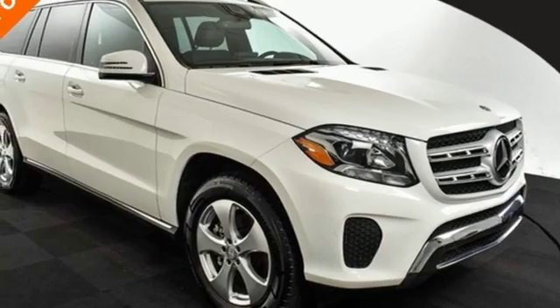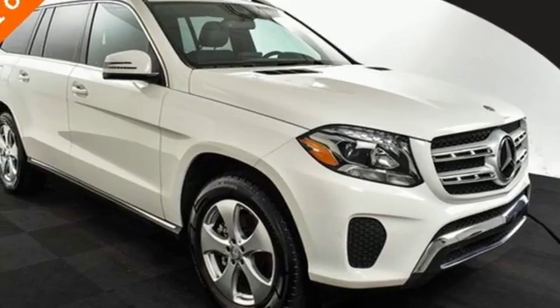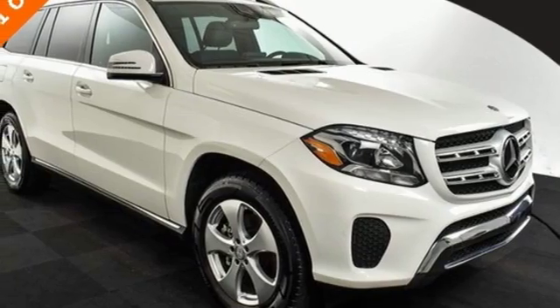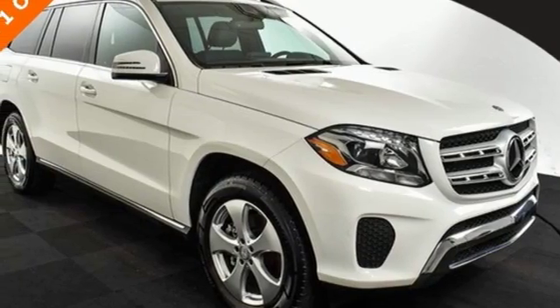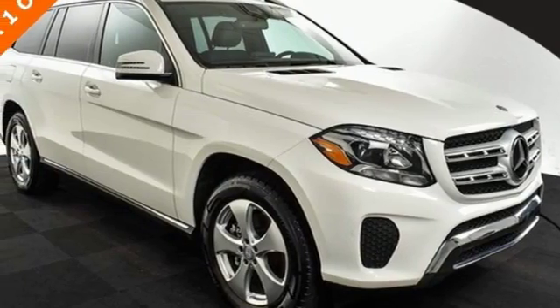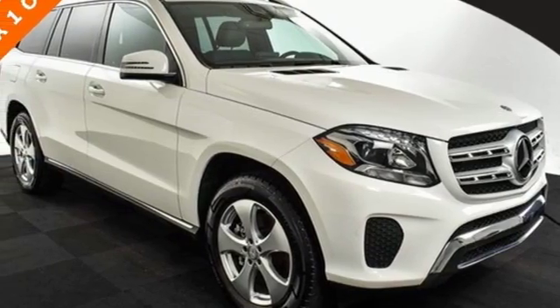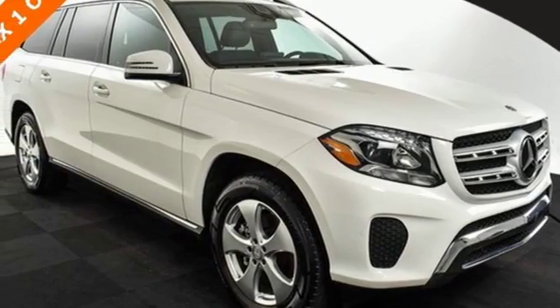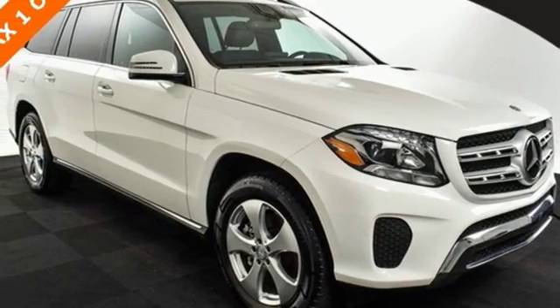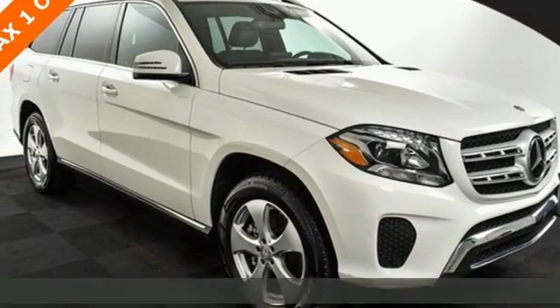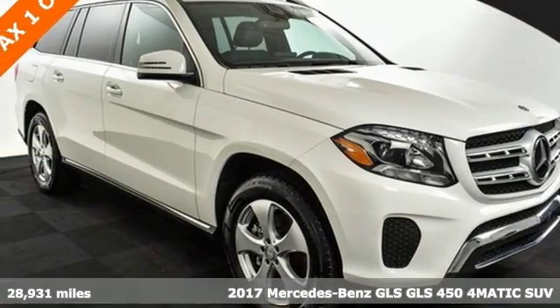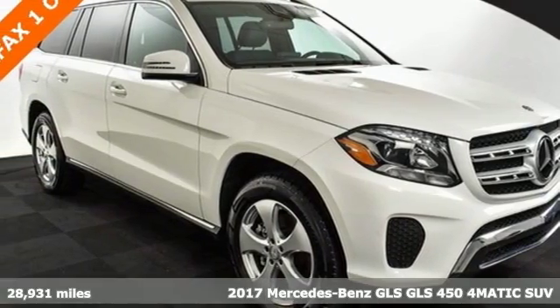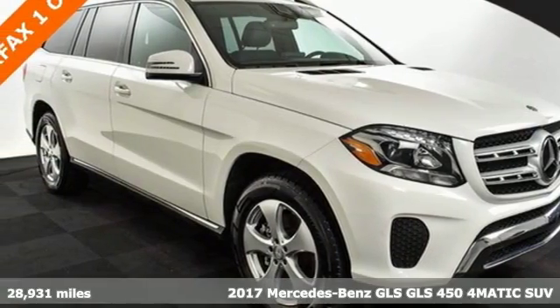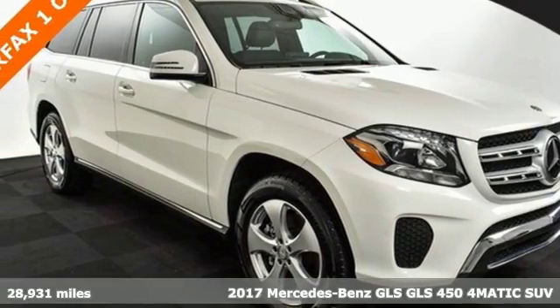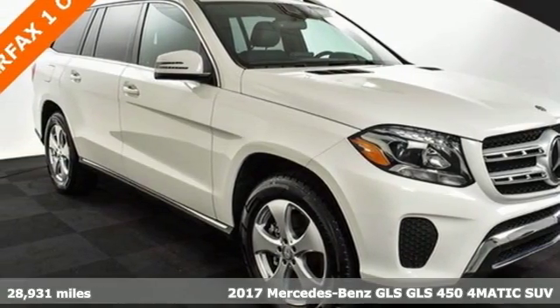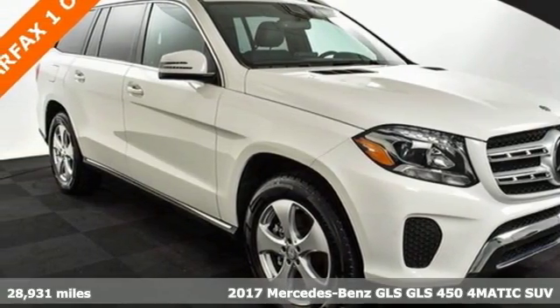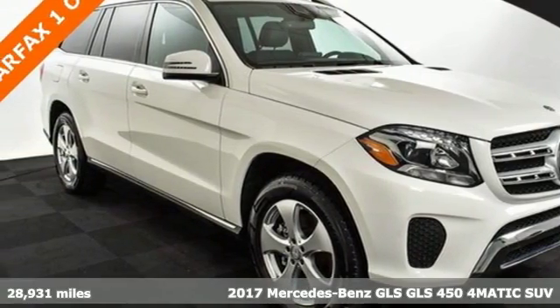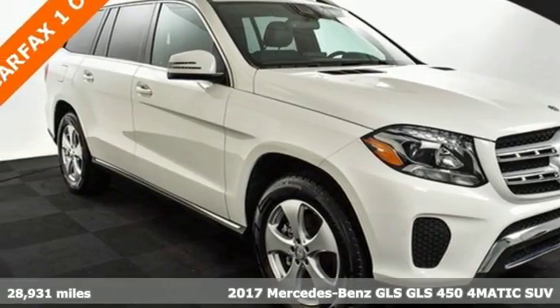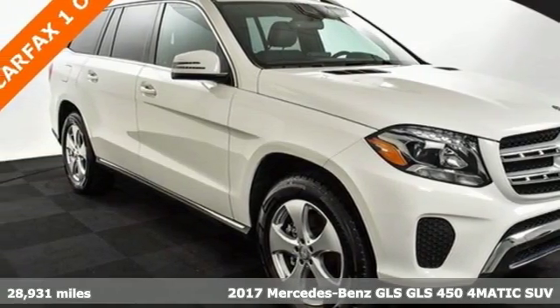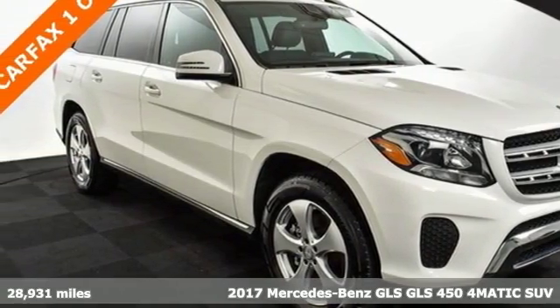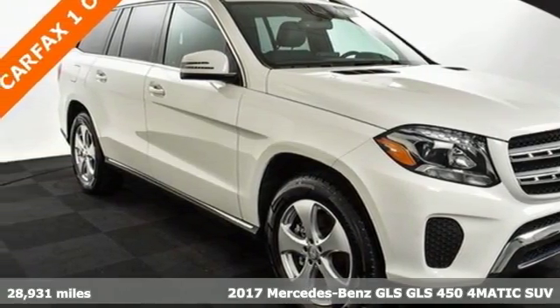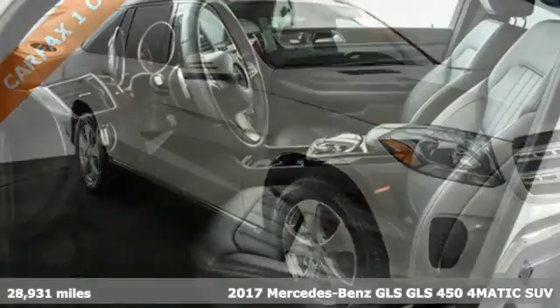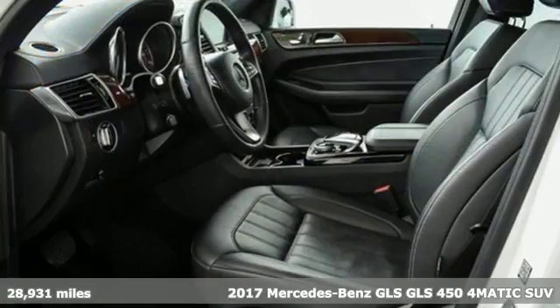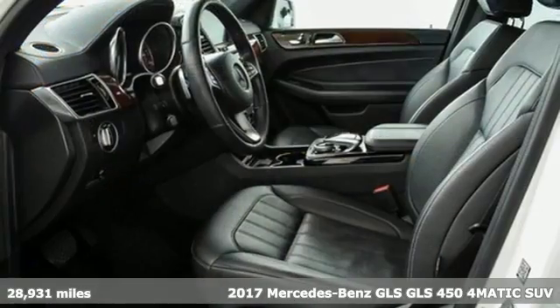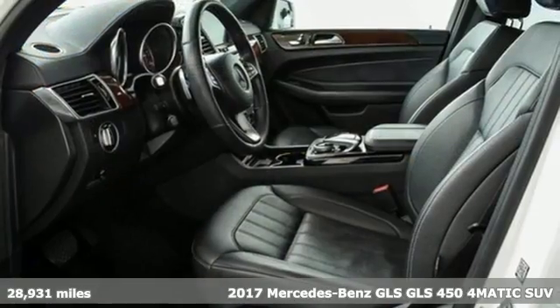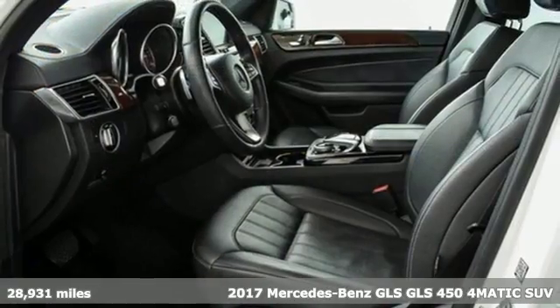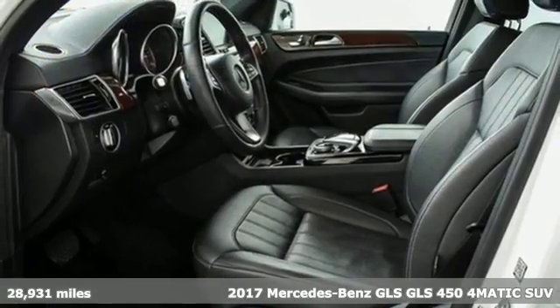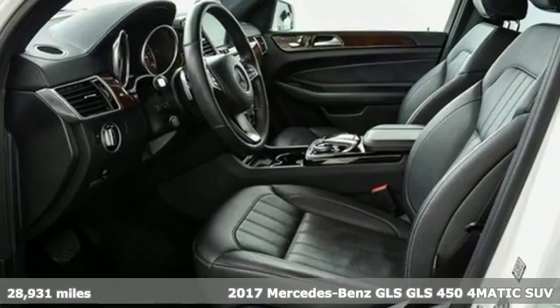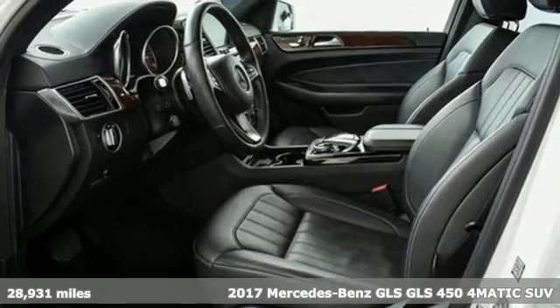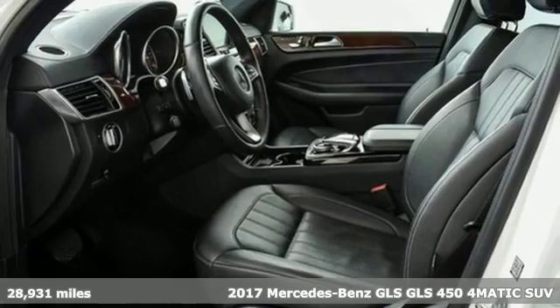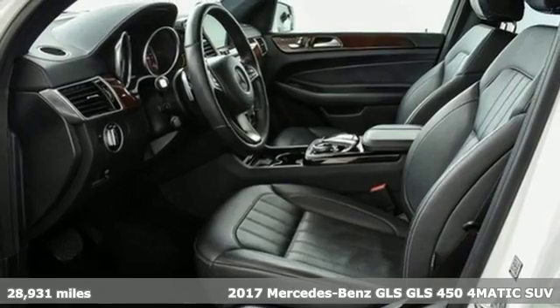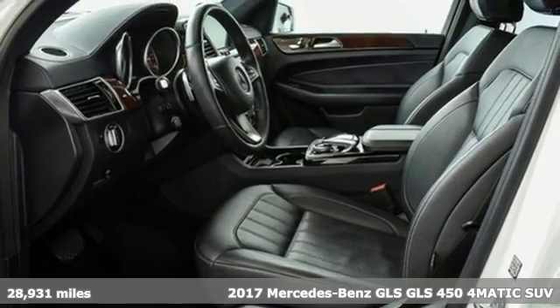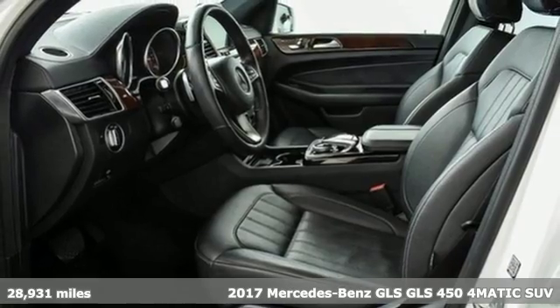It's a 2017 Mercedes-Benz GLS. Get the best, get Mercedes-Benz.